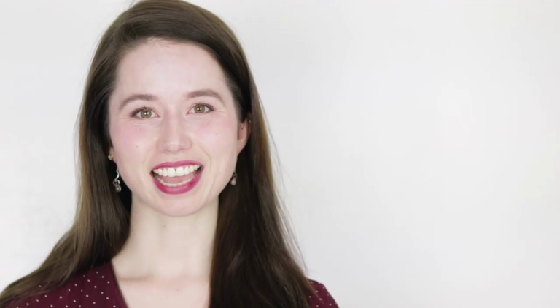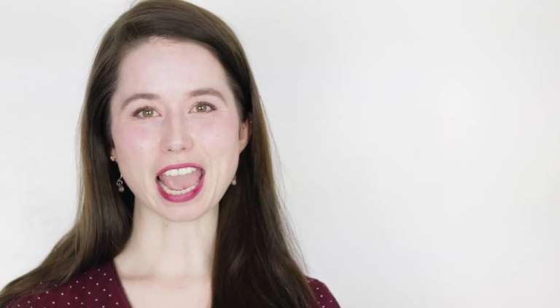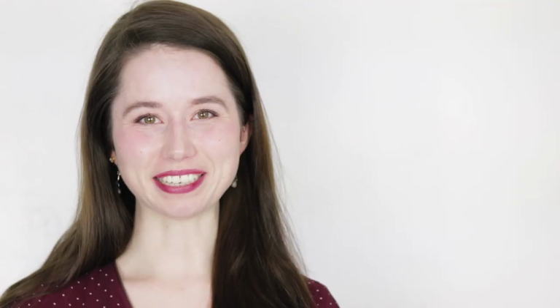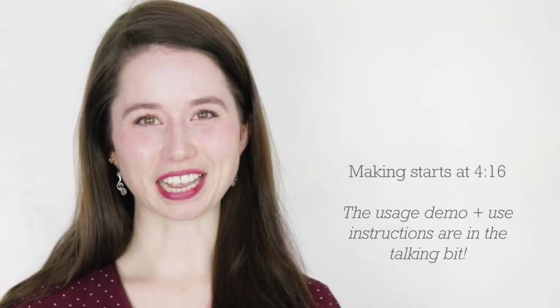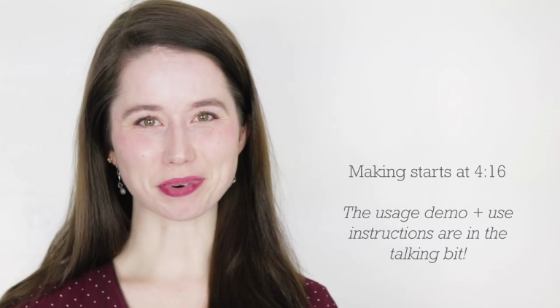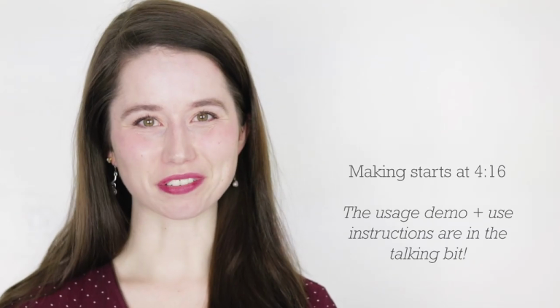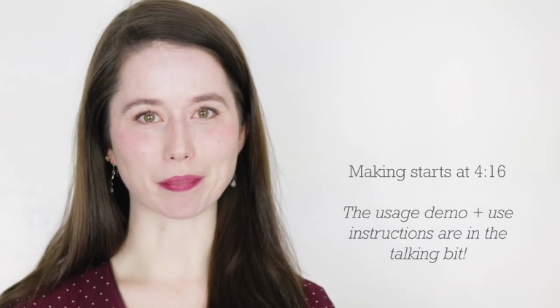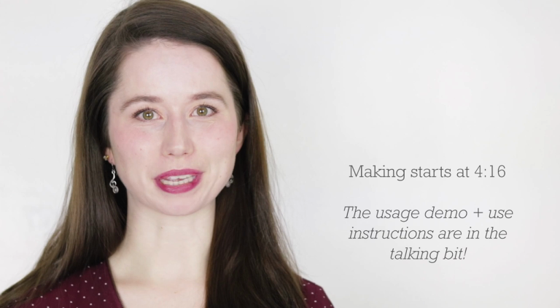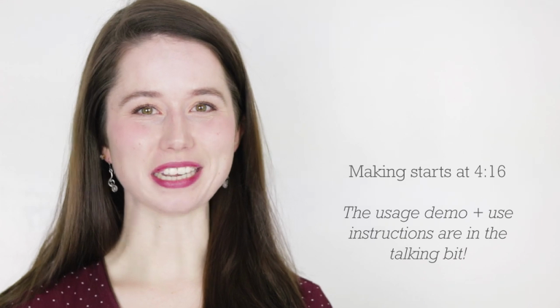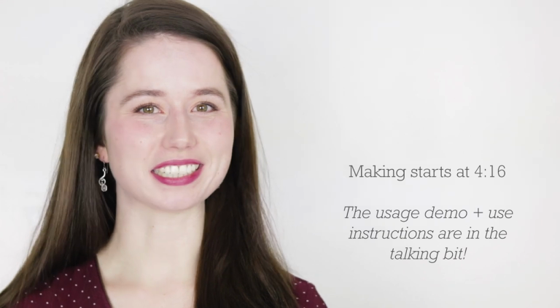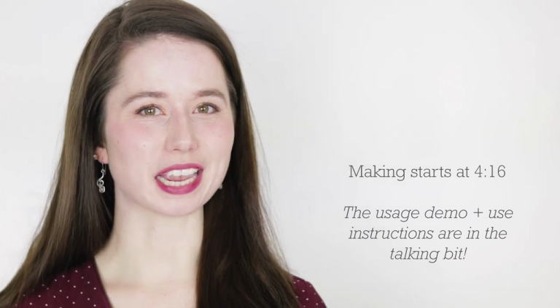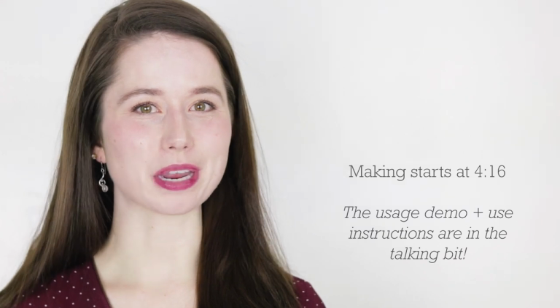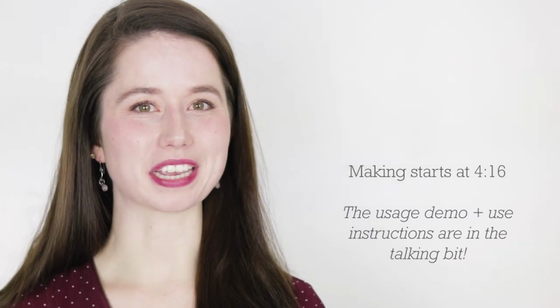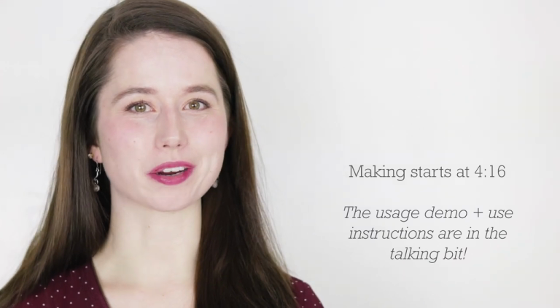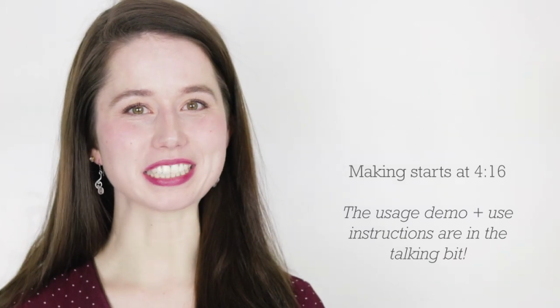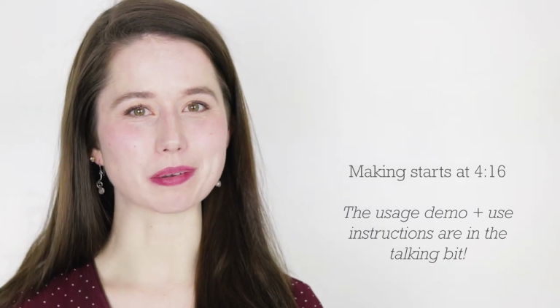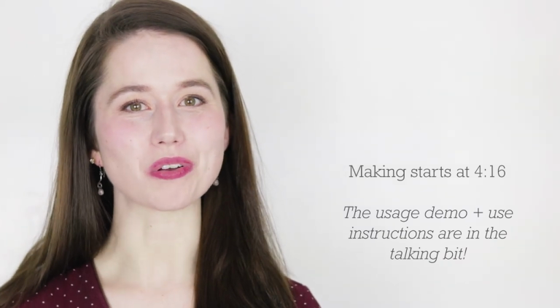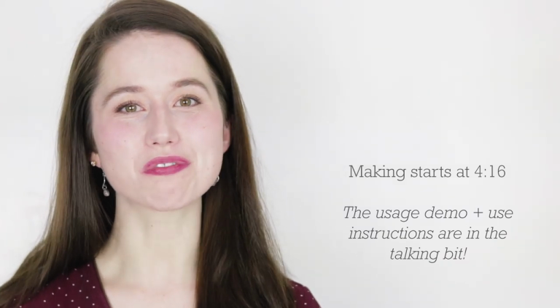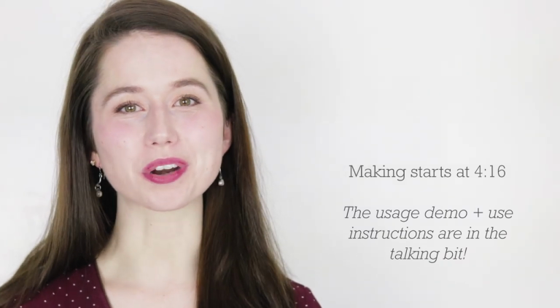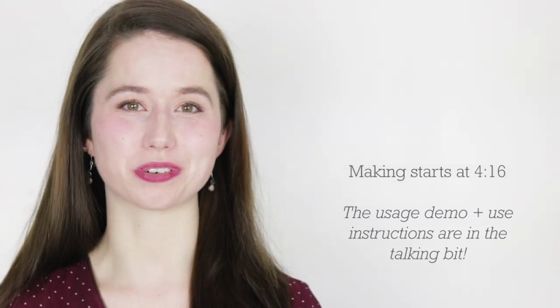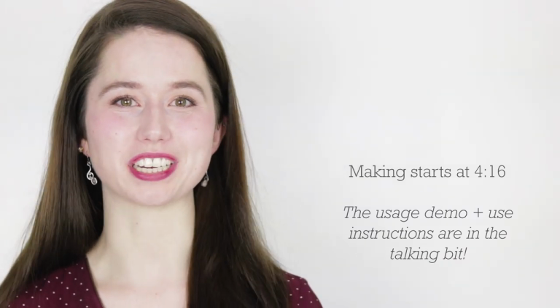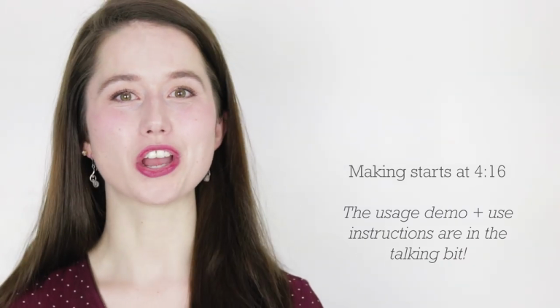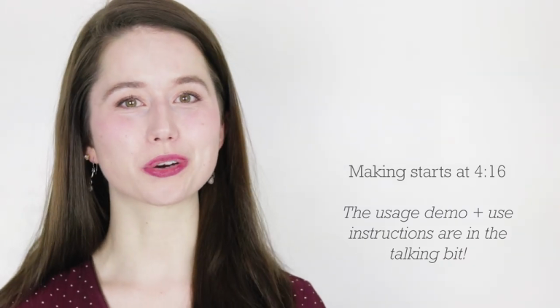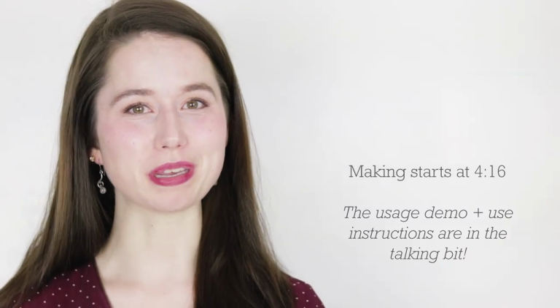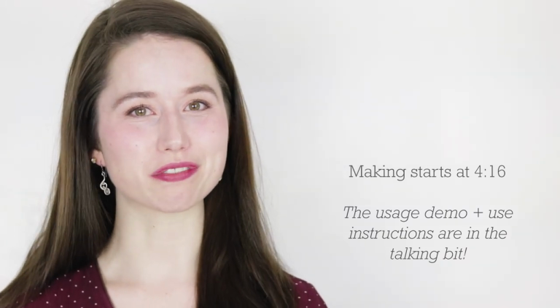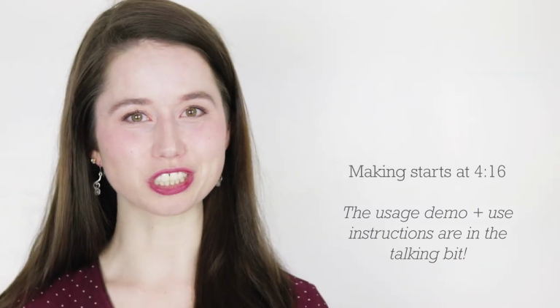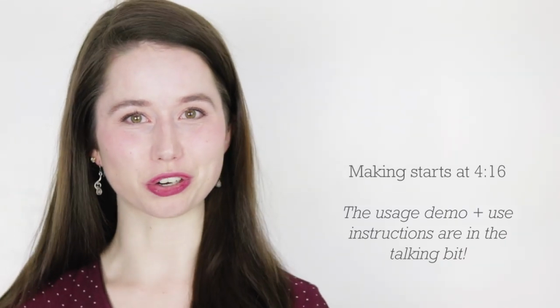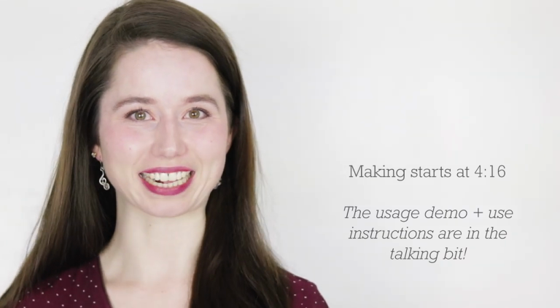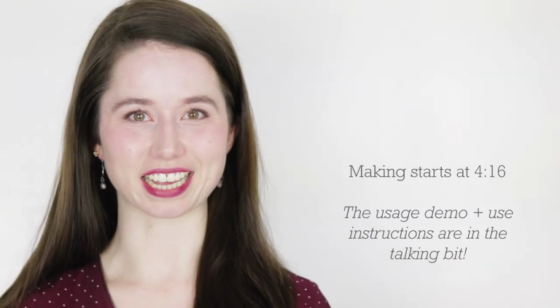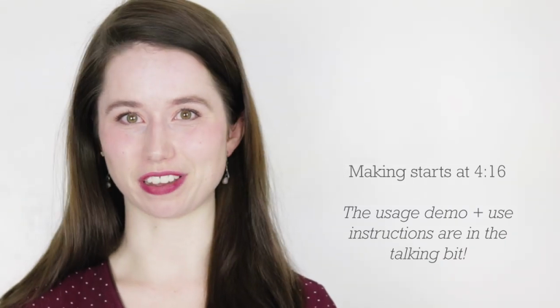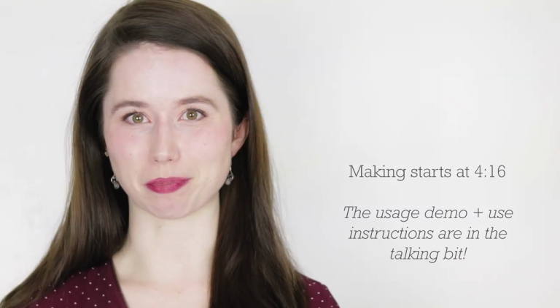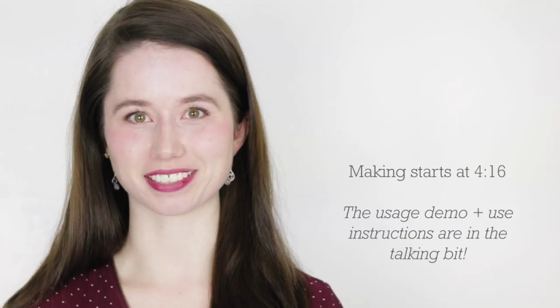Hey bees! I'm Marie from Humblebee and Me, and today we are making a really simple four-ingredient creamy French green clay face mask.